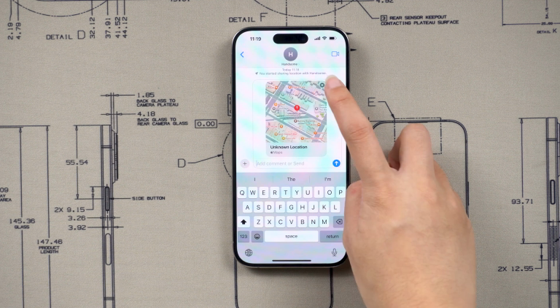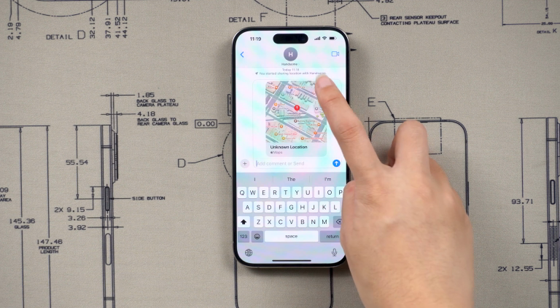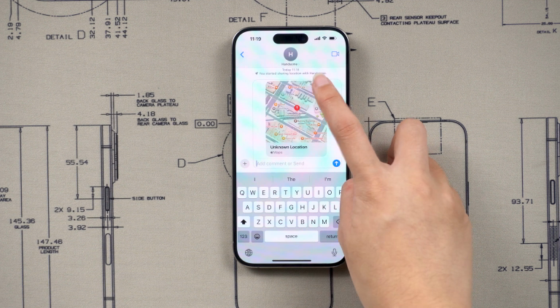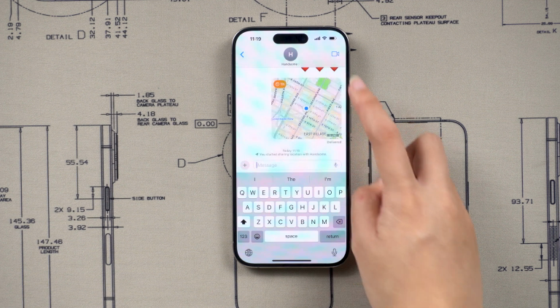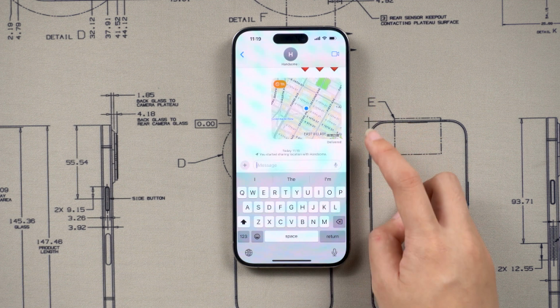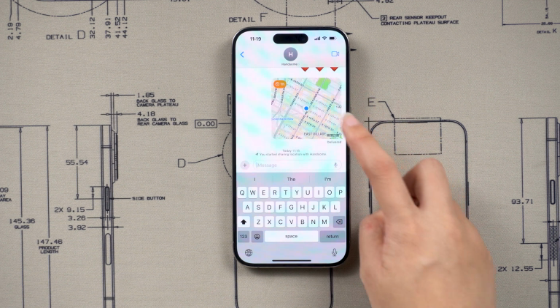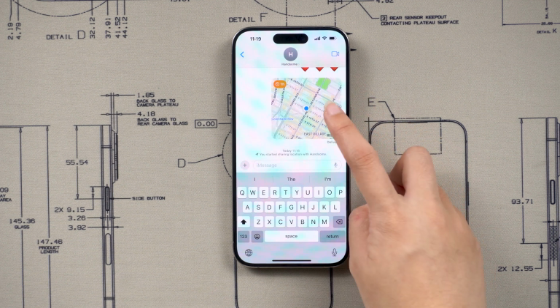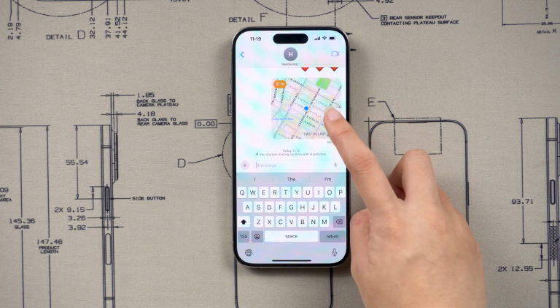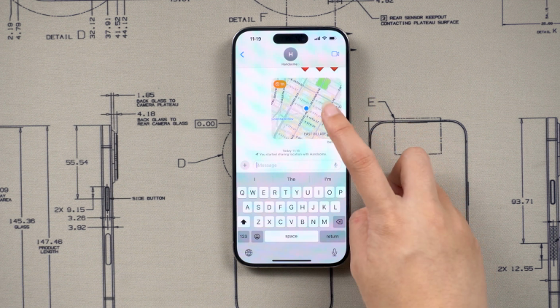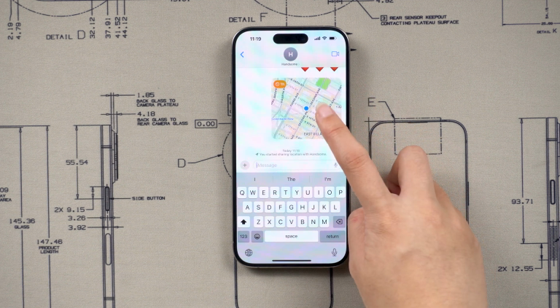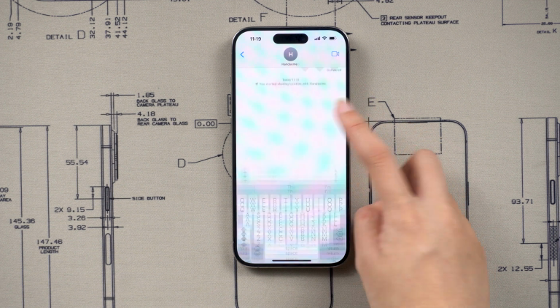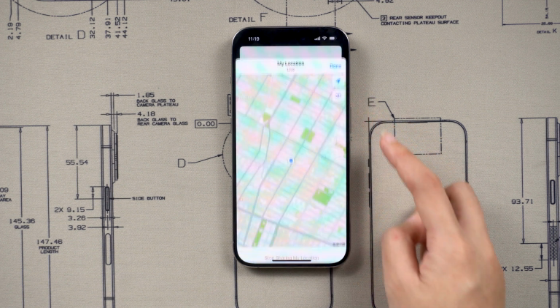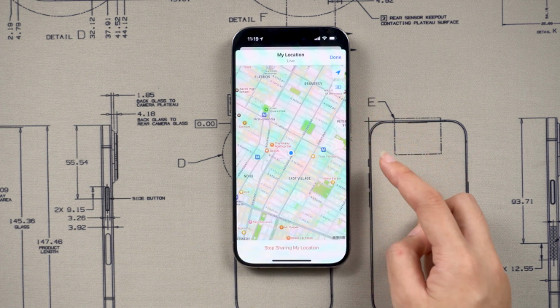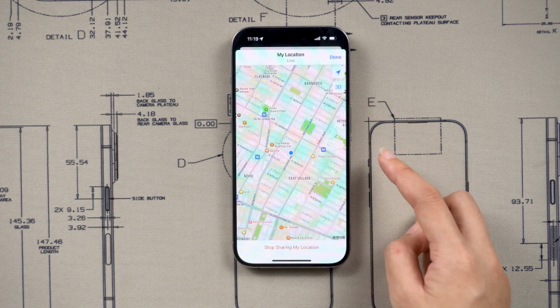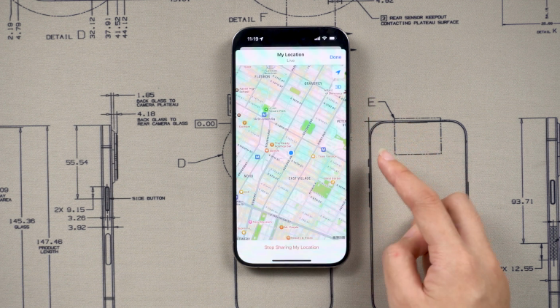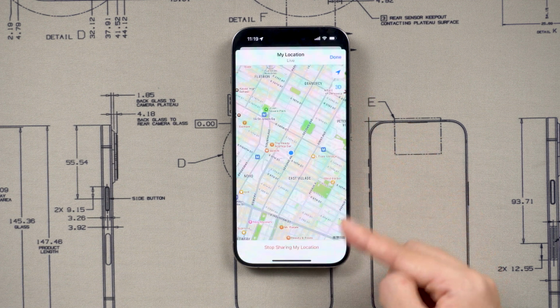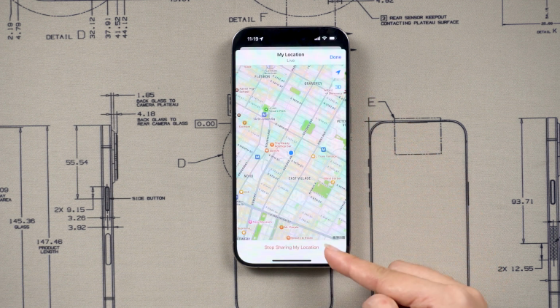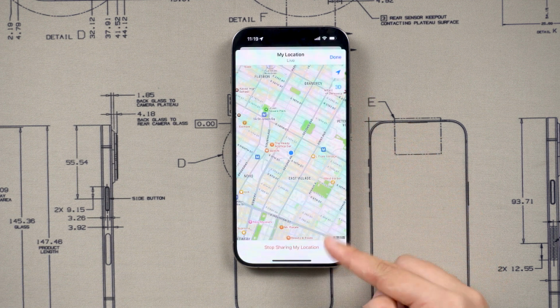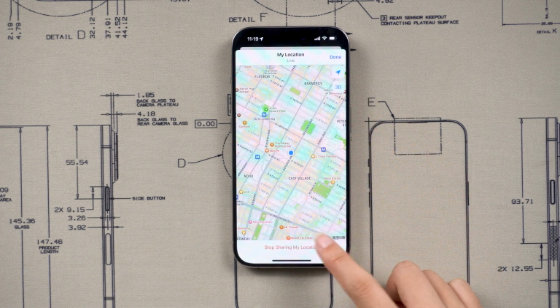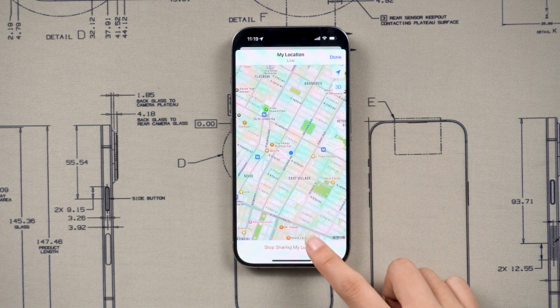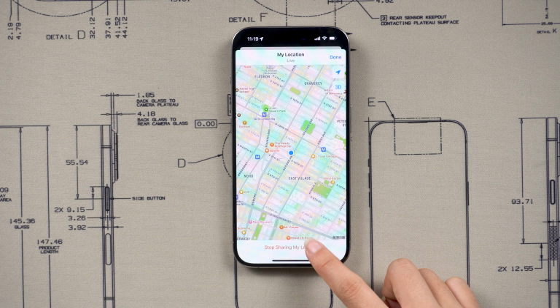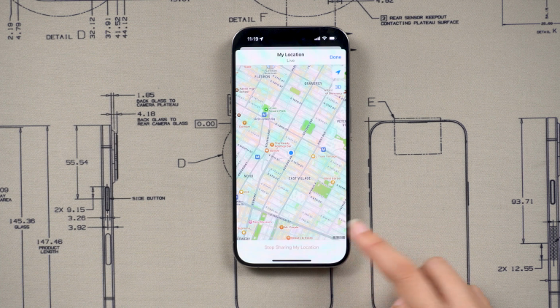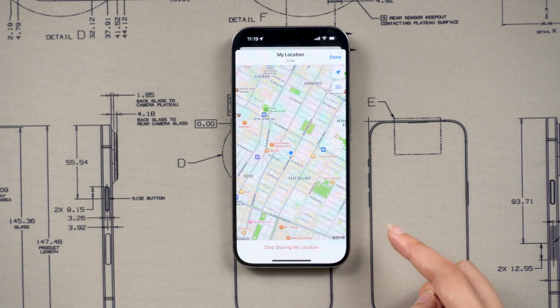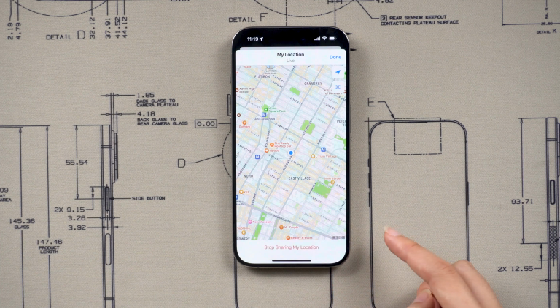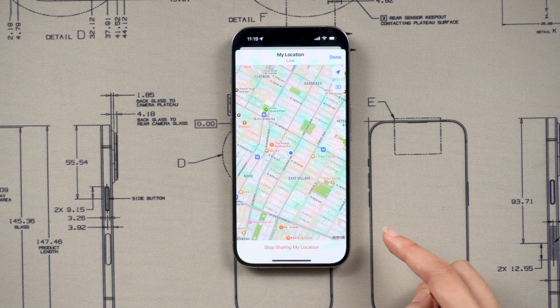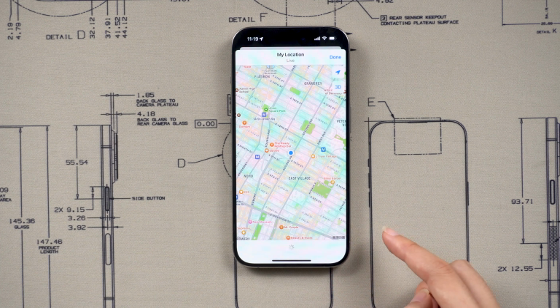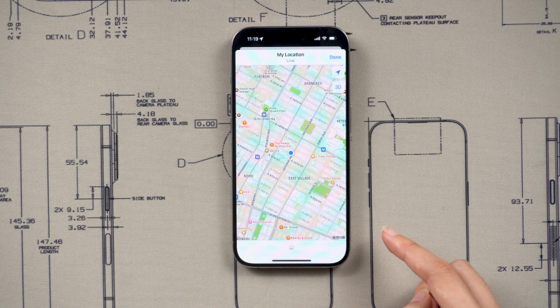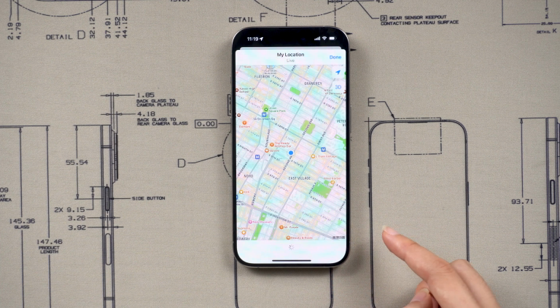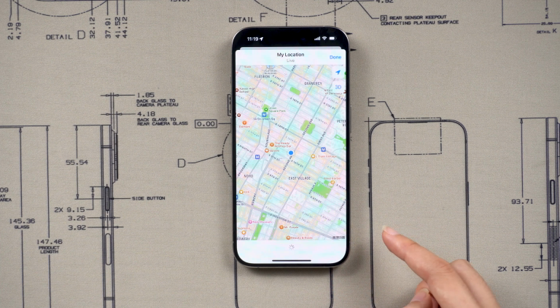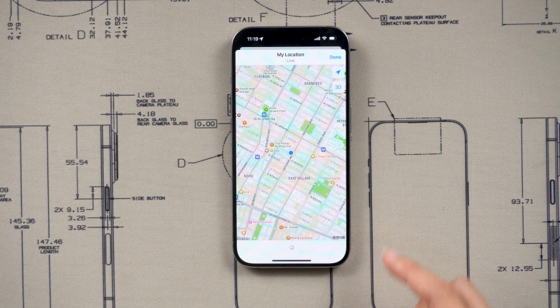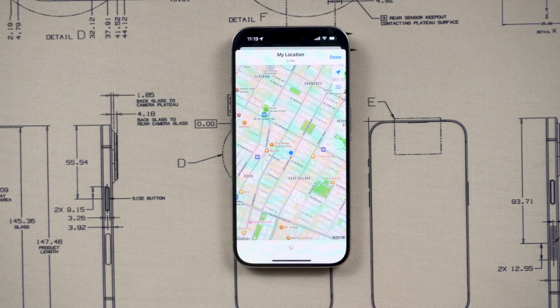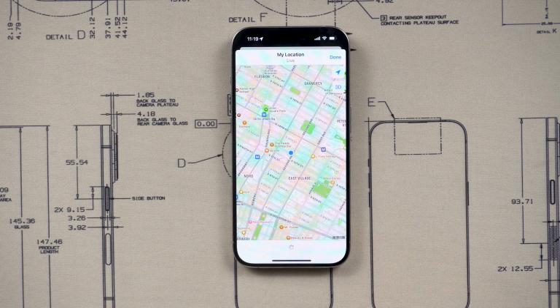So what do I do if I want to stop sharing my location? Just tap on the map and at the bottom of my screen, press stop sharing.